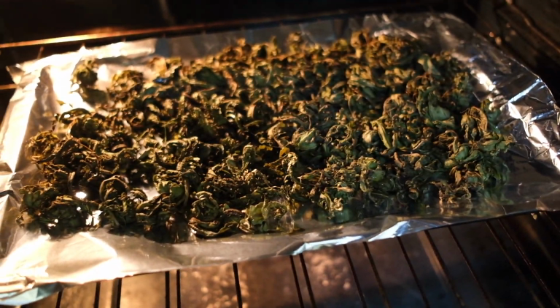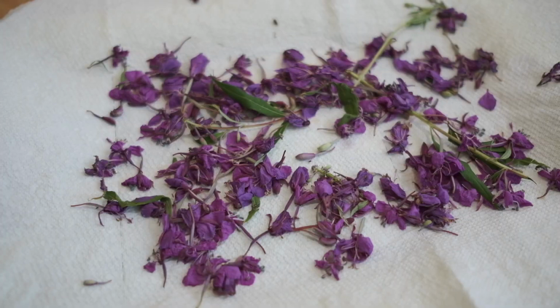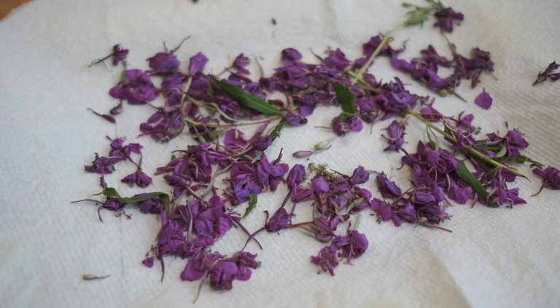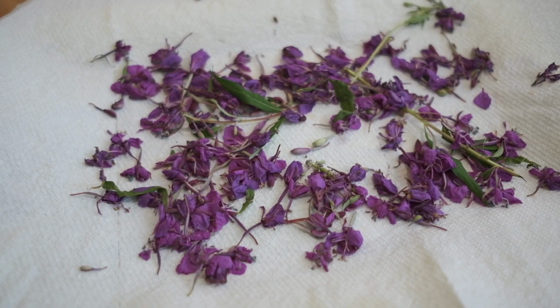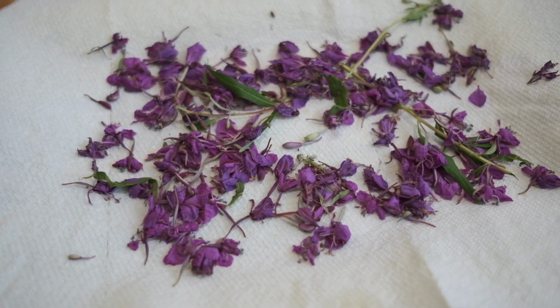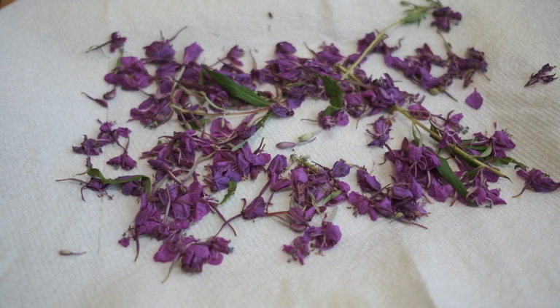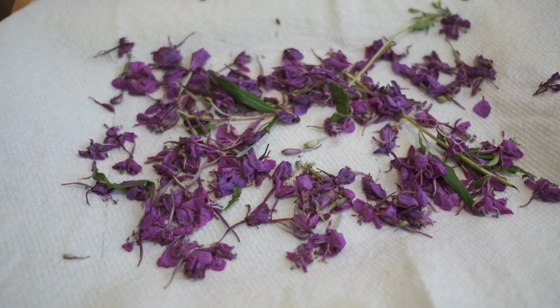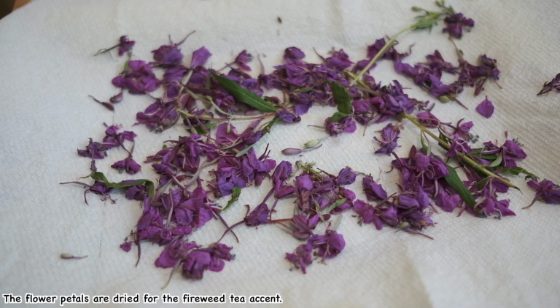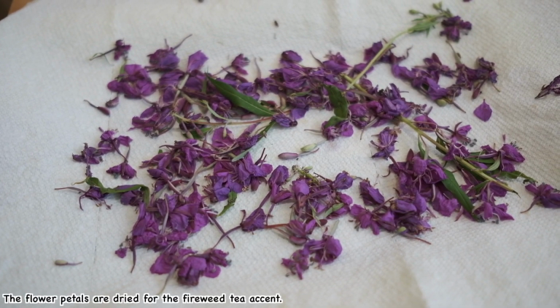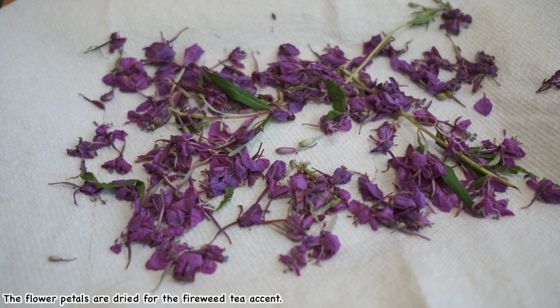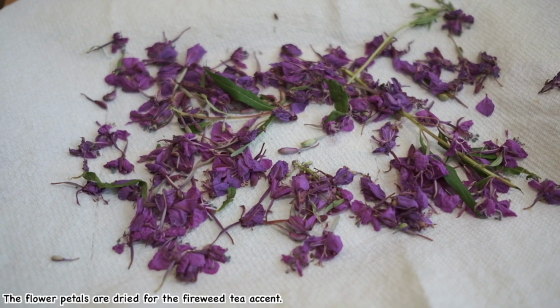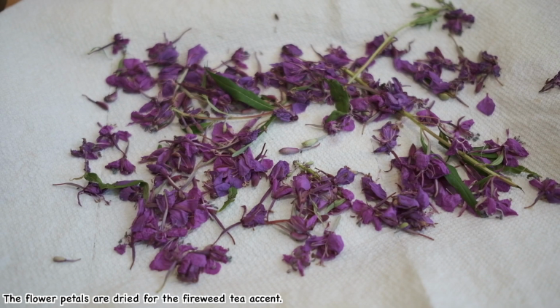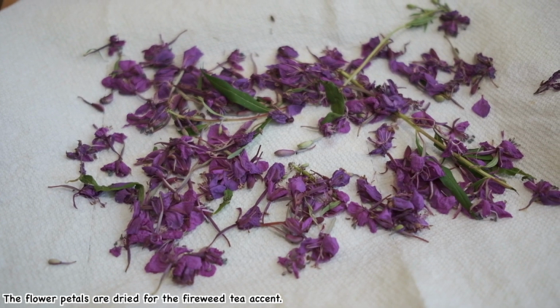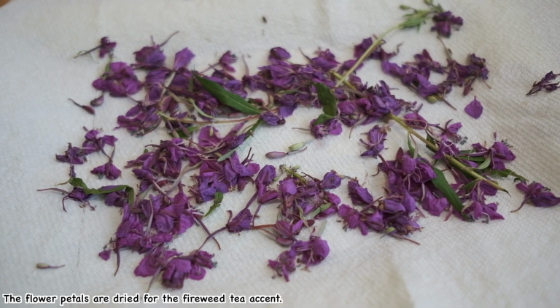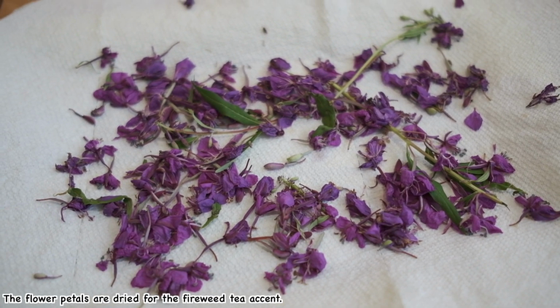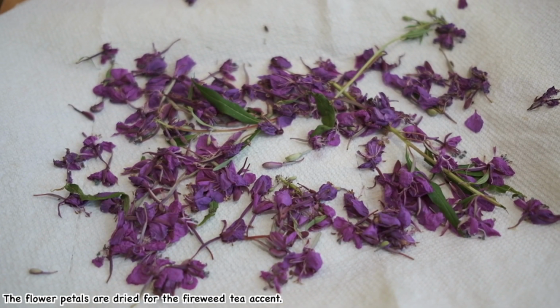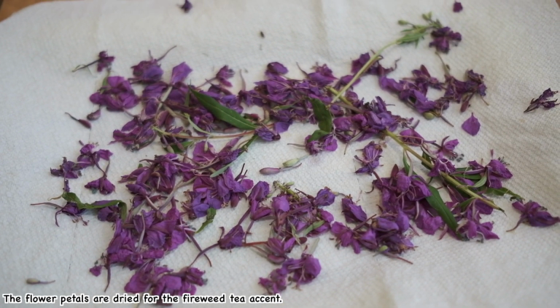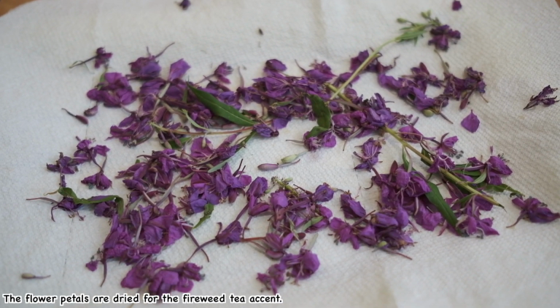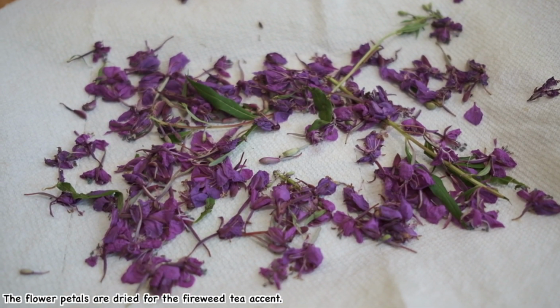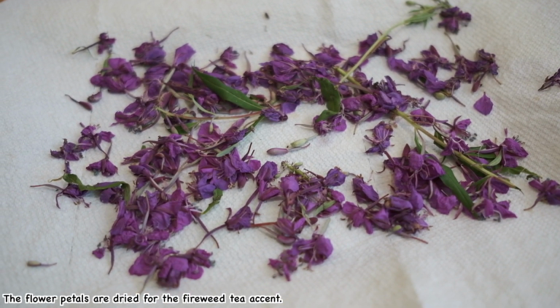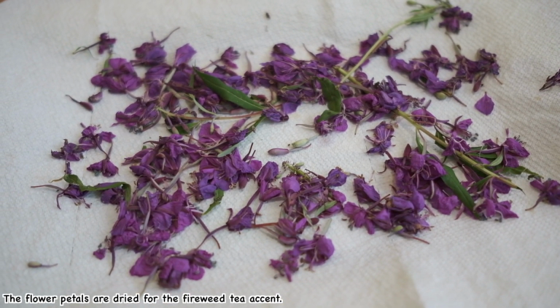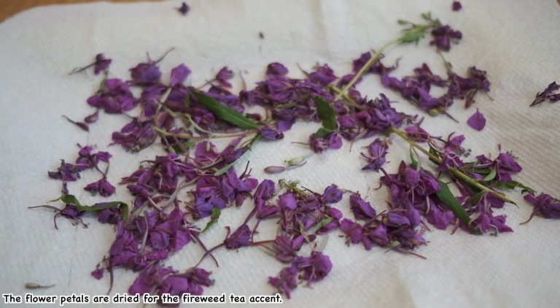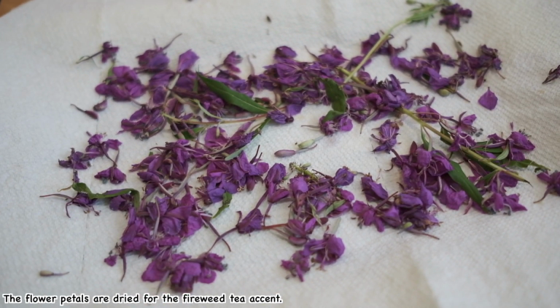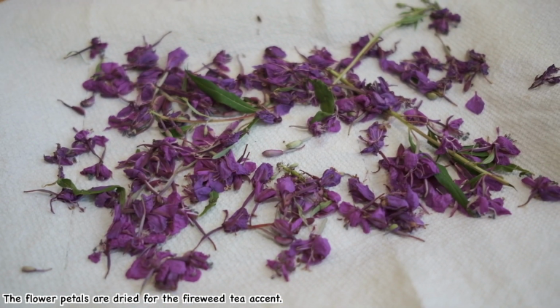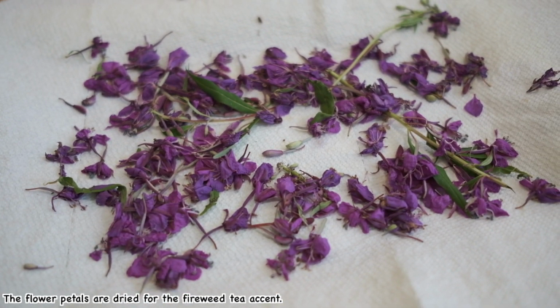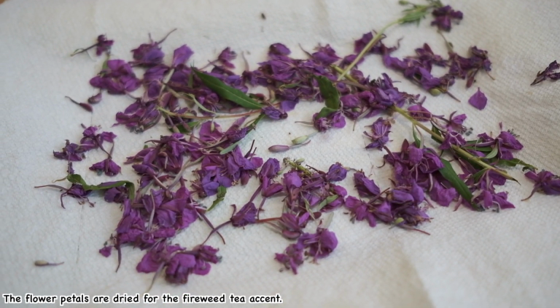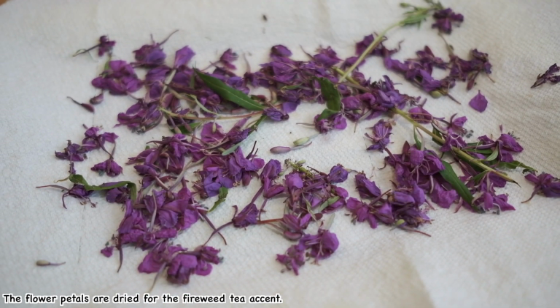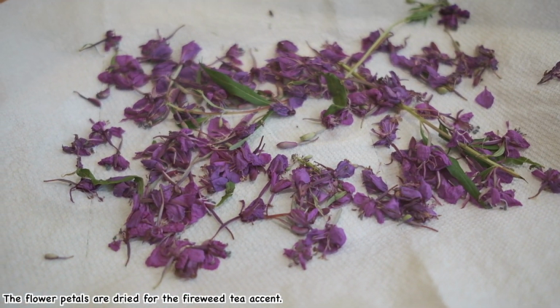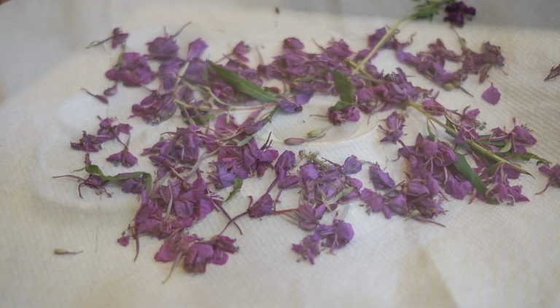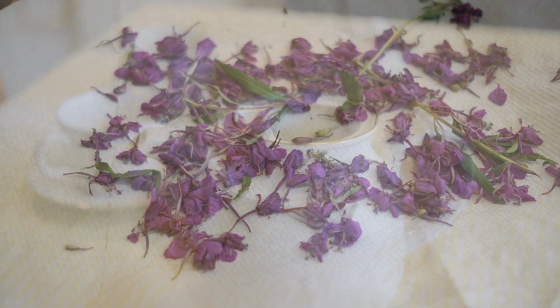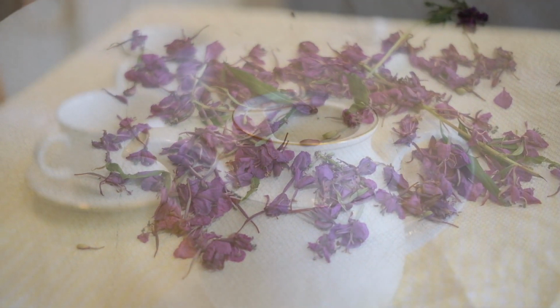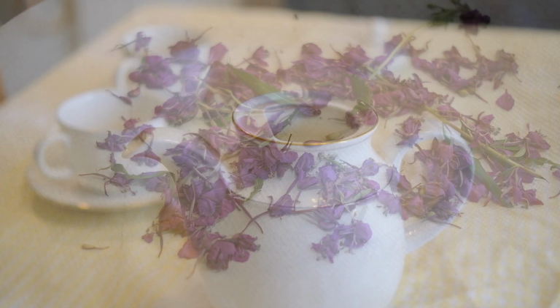Flower petals — simply dry them, no fermentation or anything. They're just for the accent in the tea.